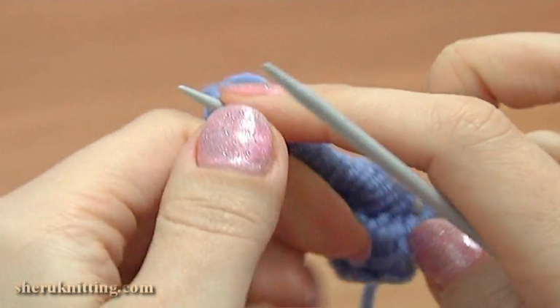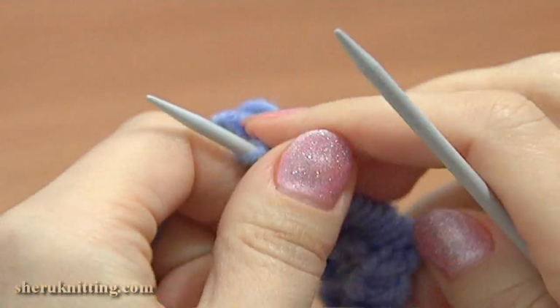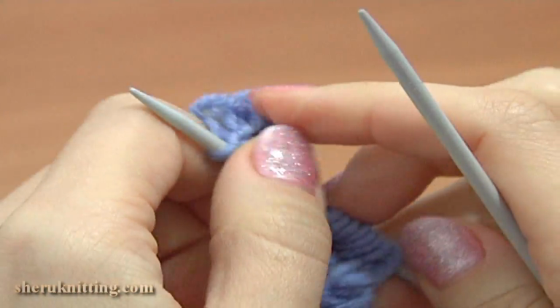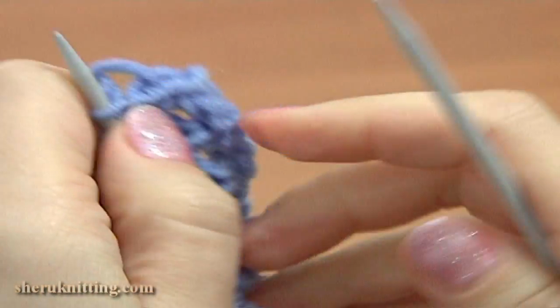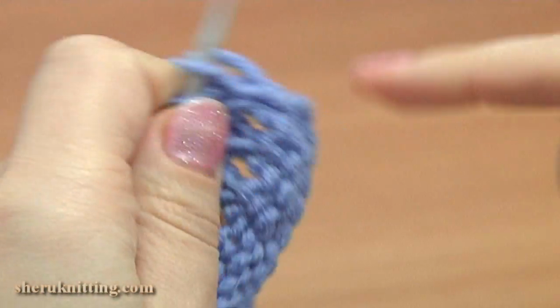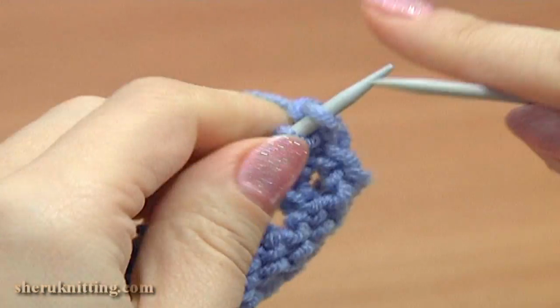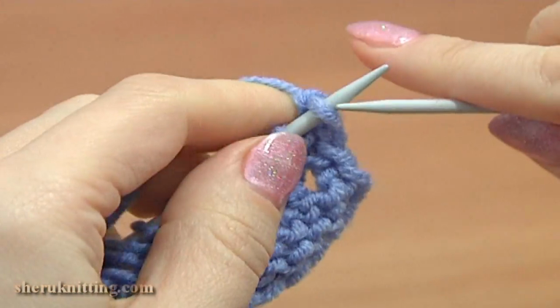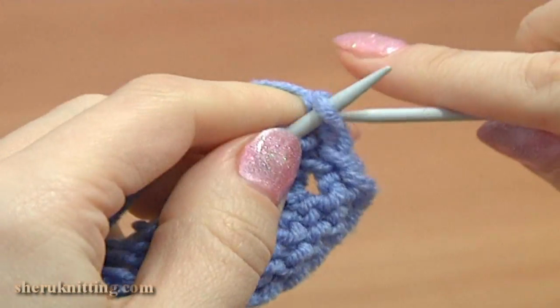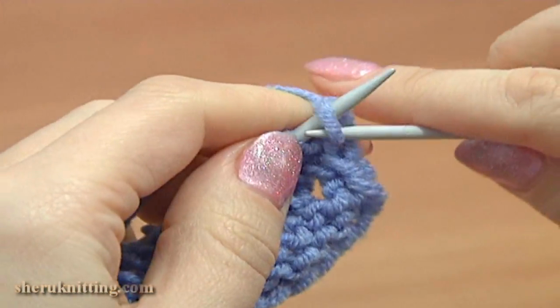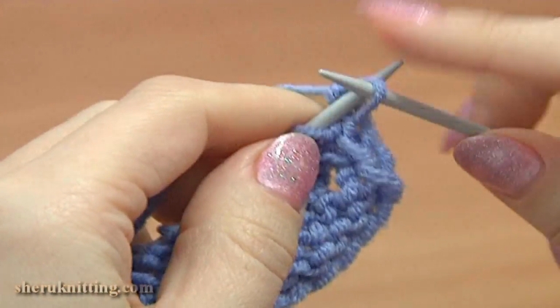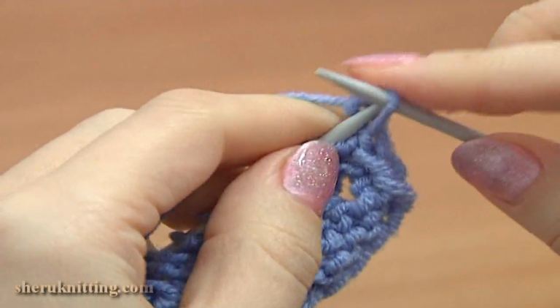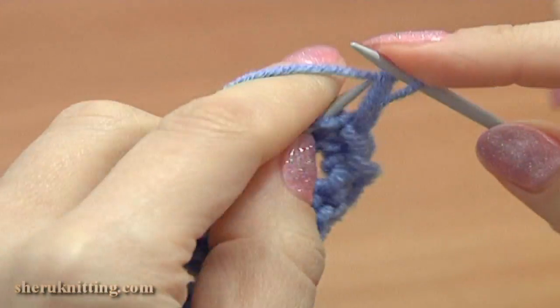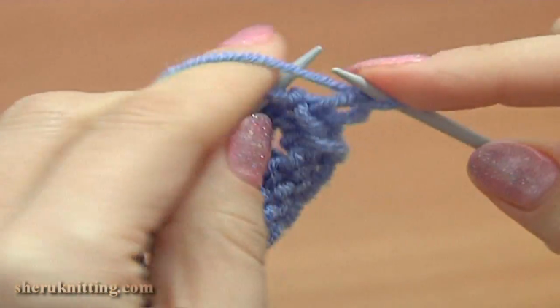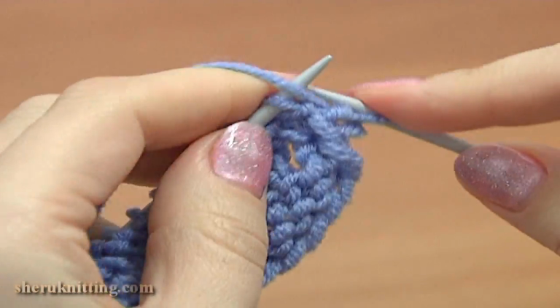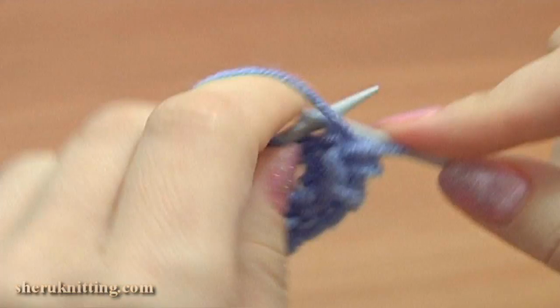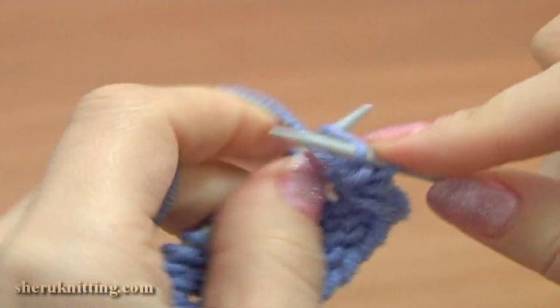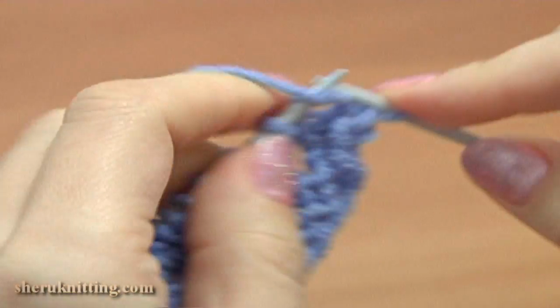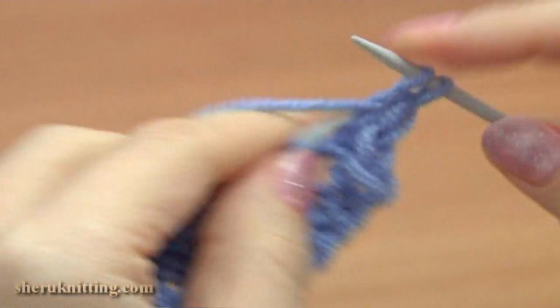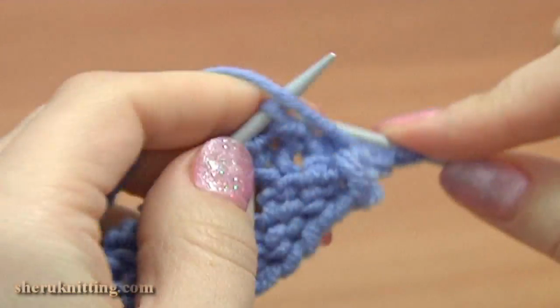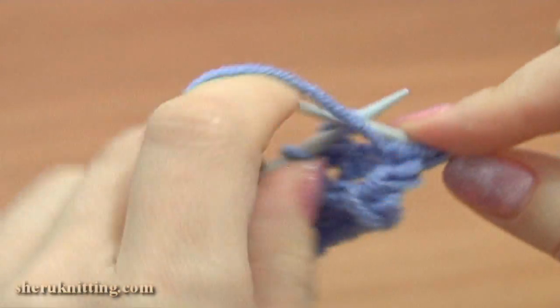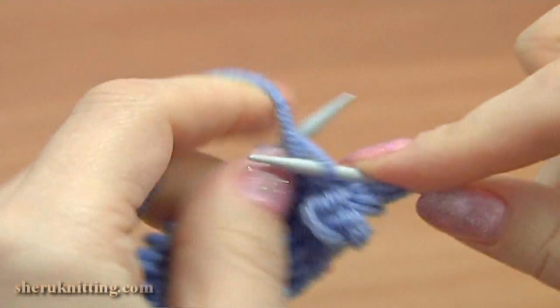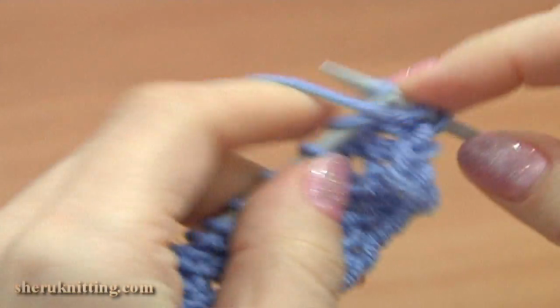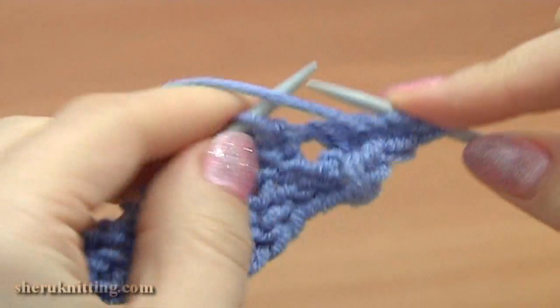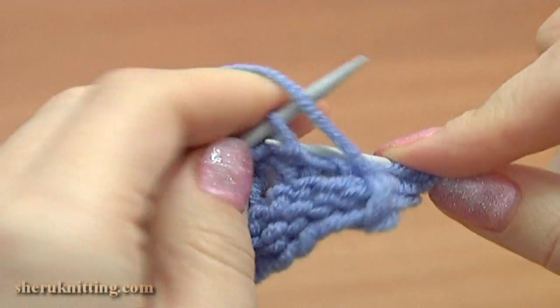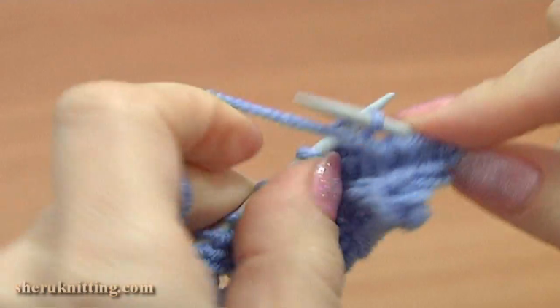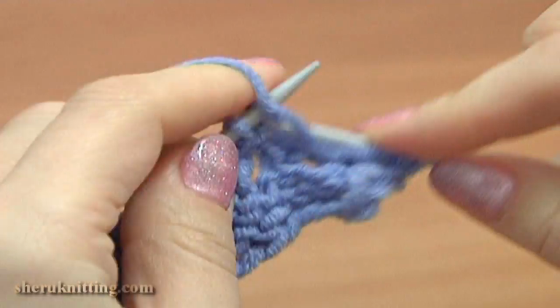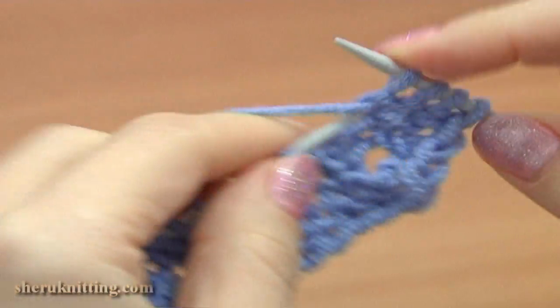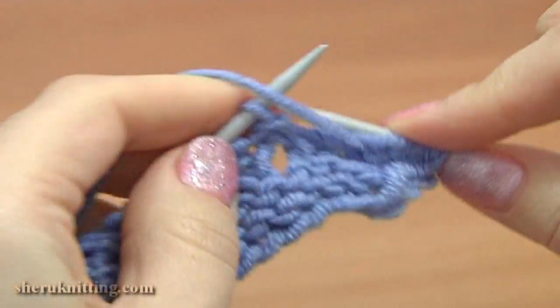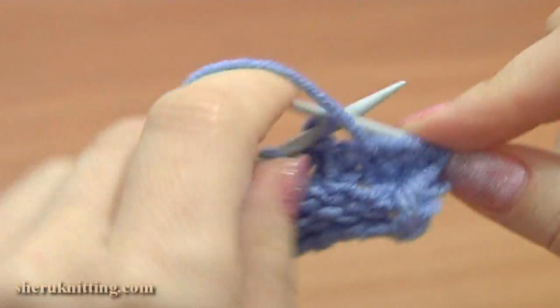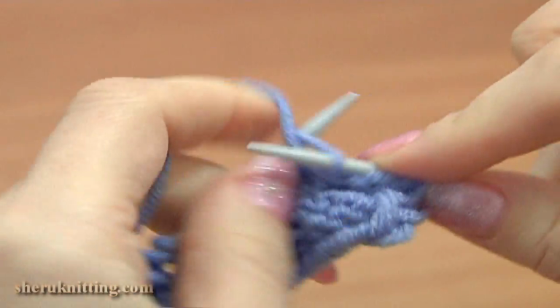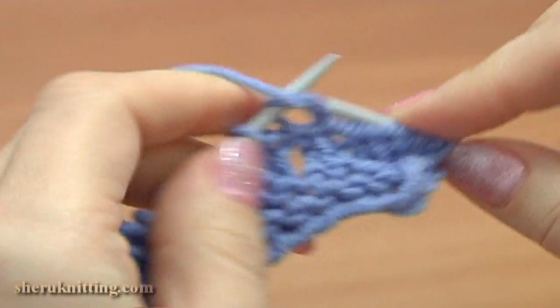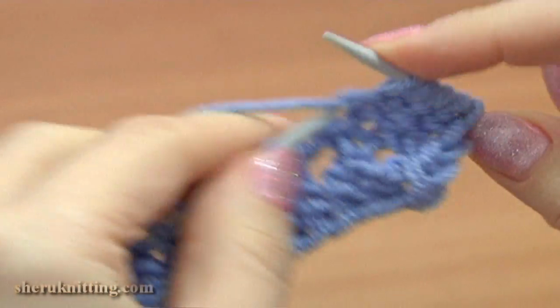Turn to the wrong side to continue with row 6. Slip the edge stitch and purl each stitch across.